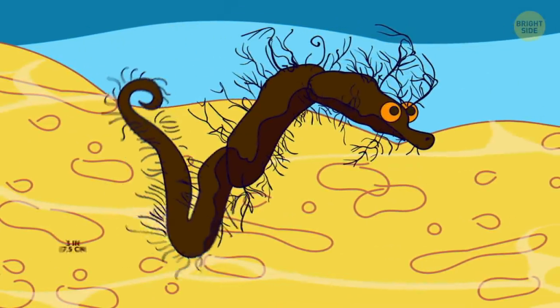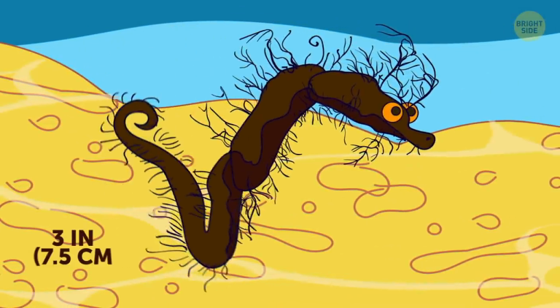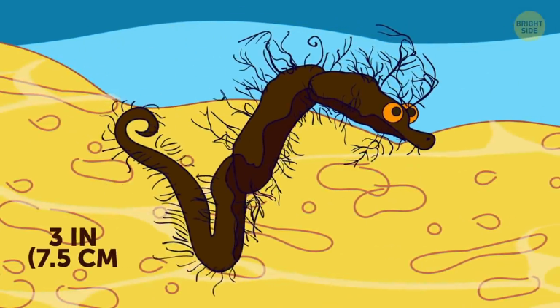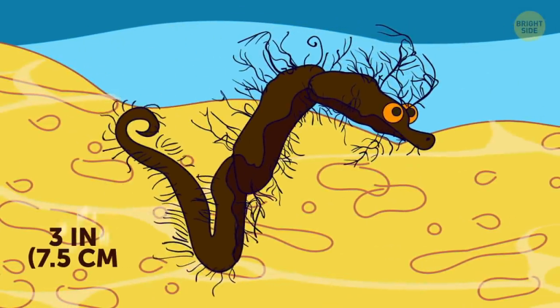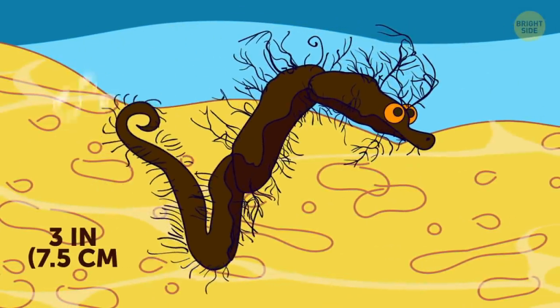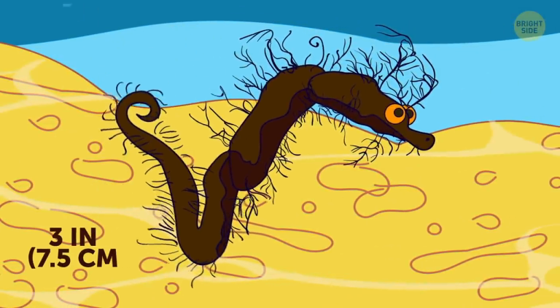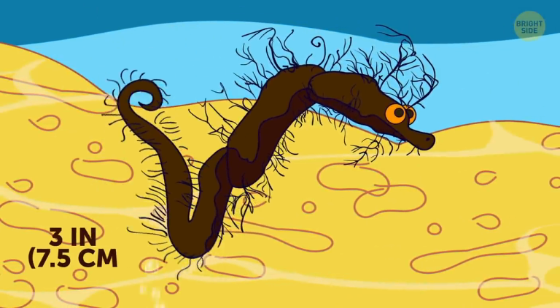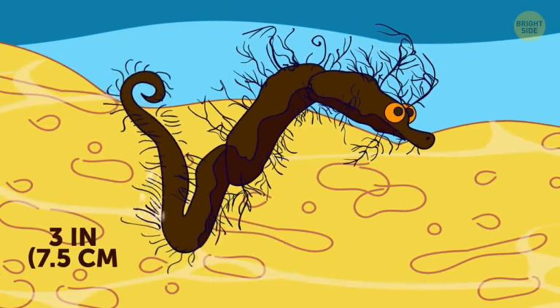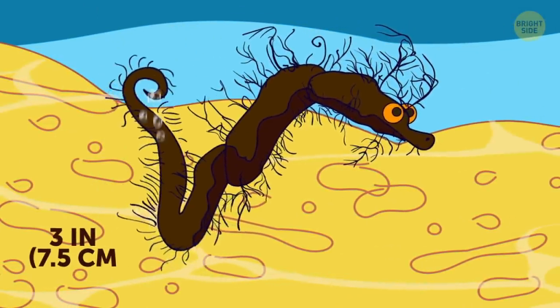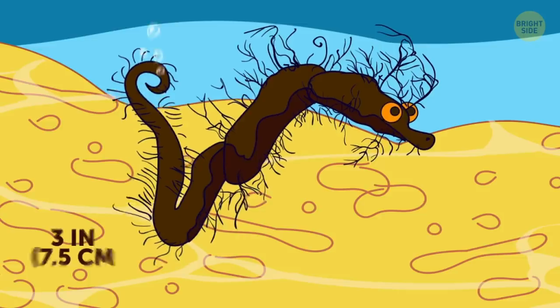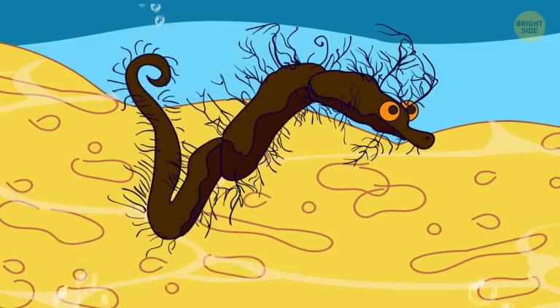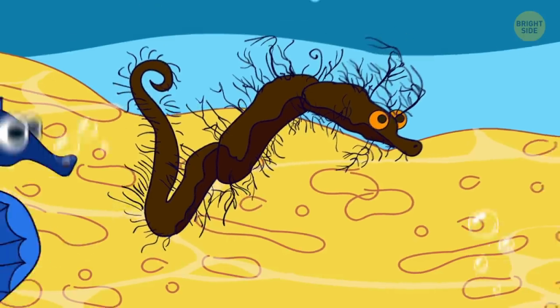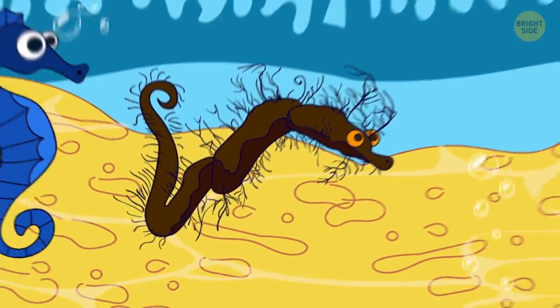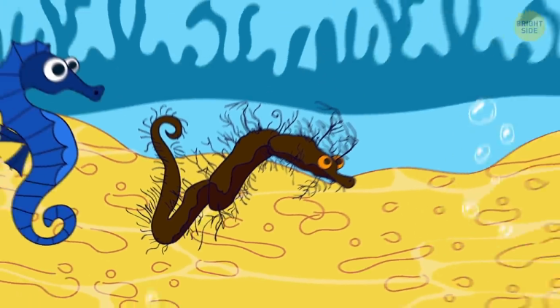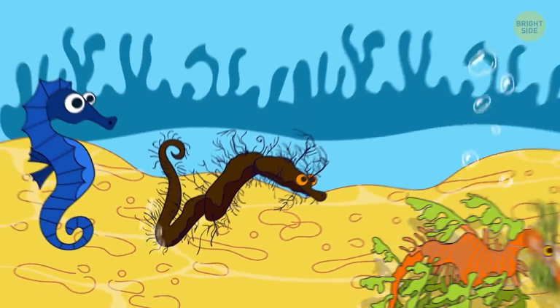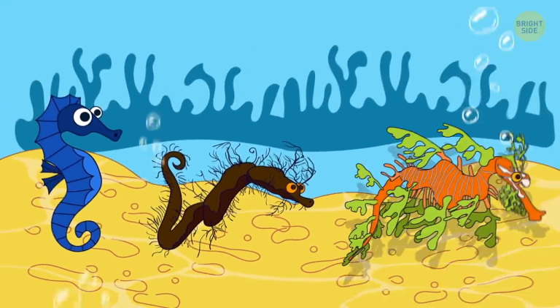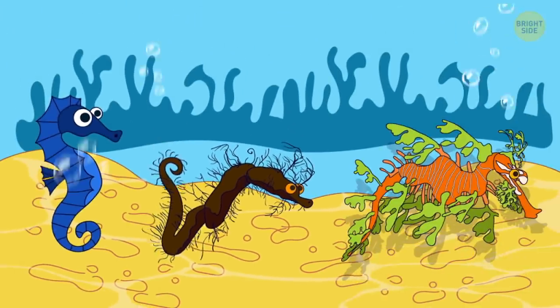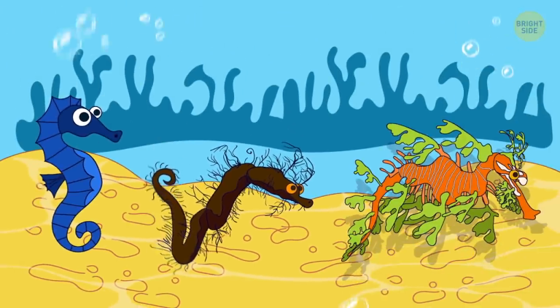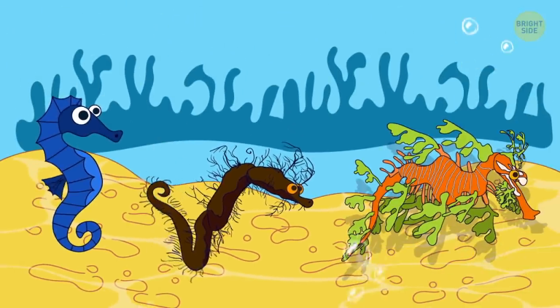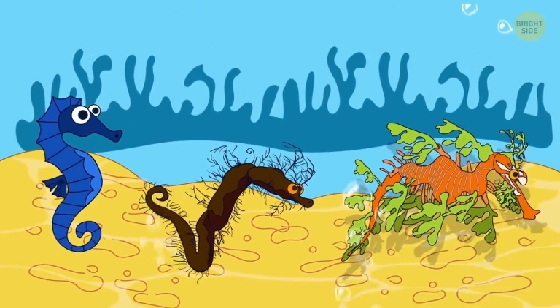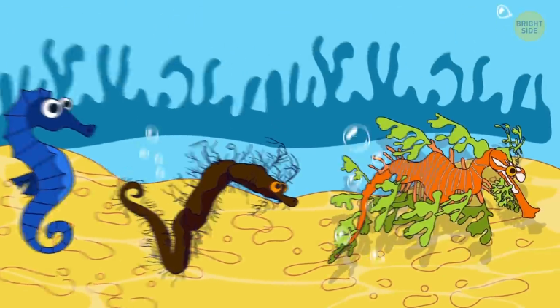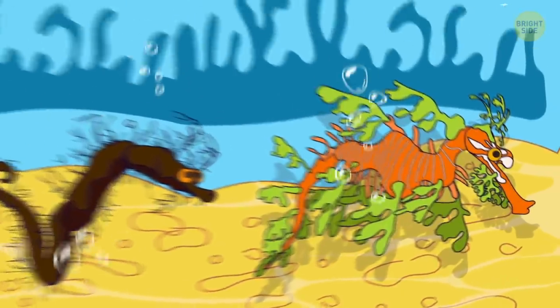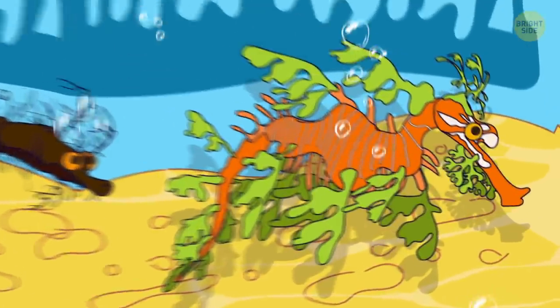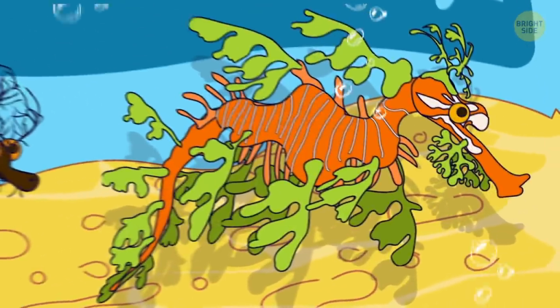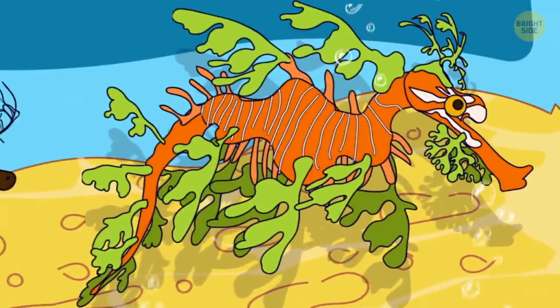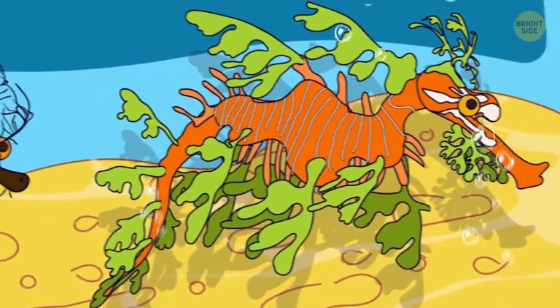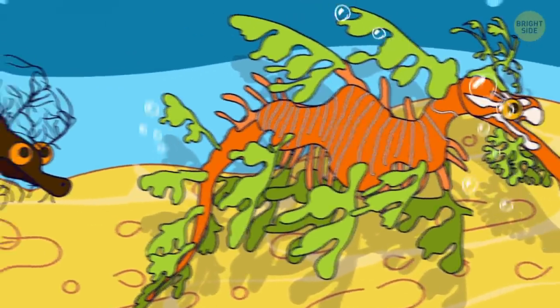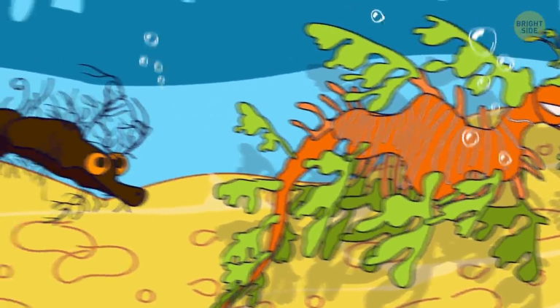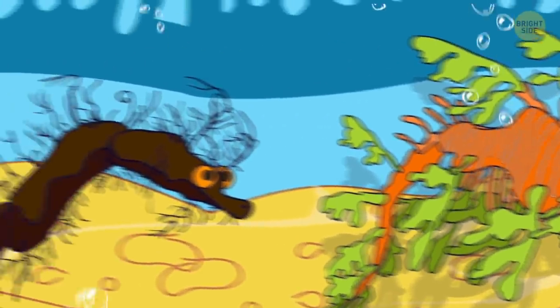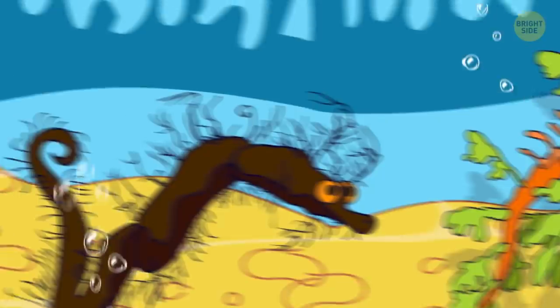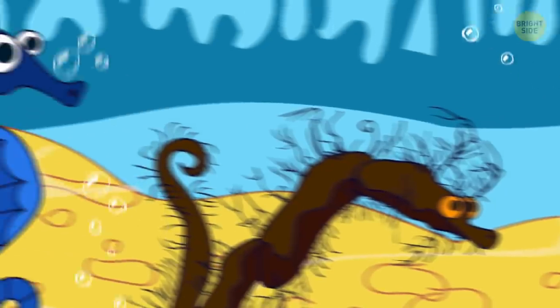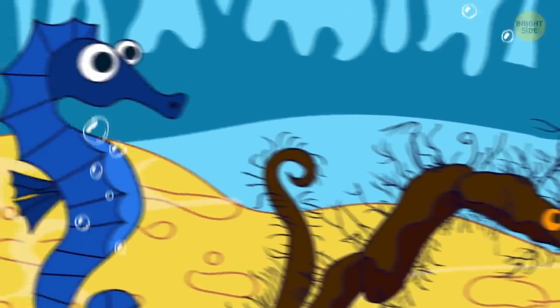Pipe horse is a weird mix between a seahorse and a pipefish. Scientists think it might be a missing evolutionary link between the two.